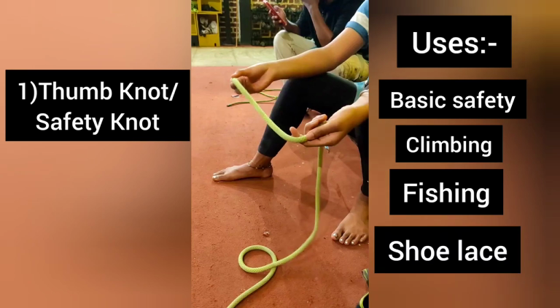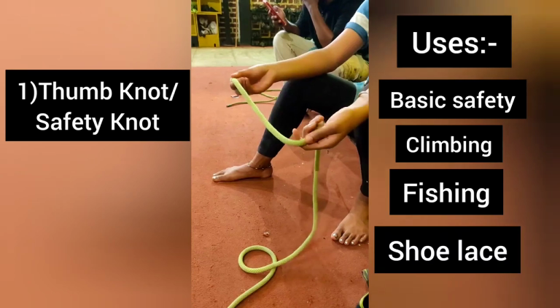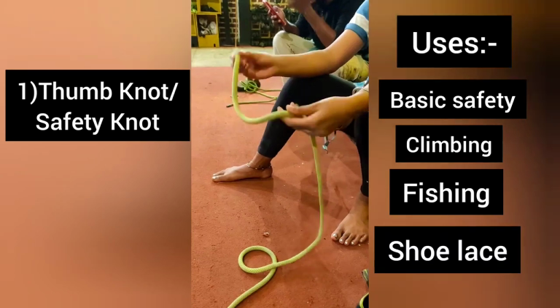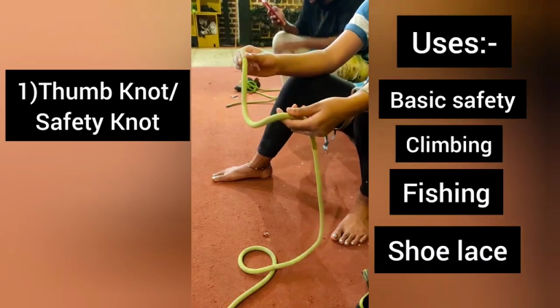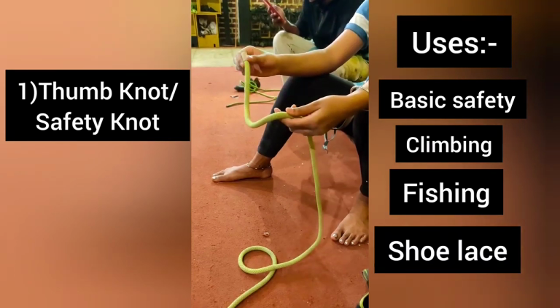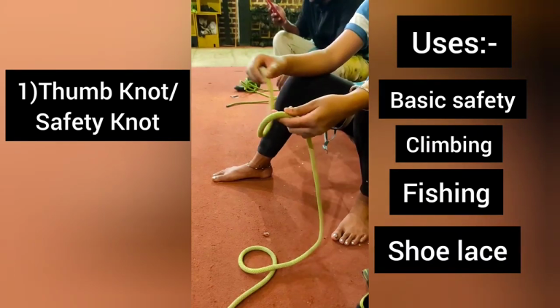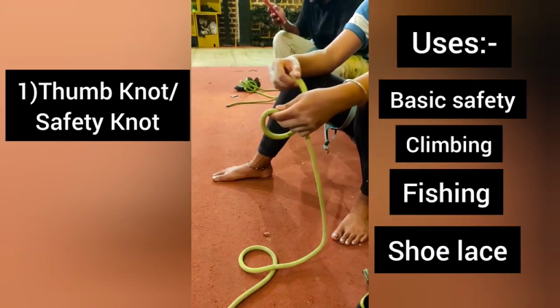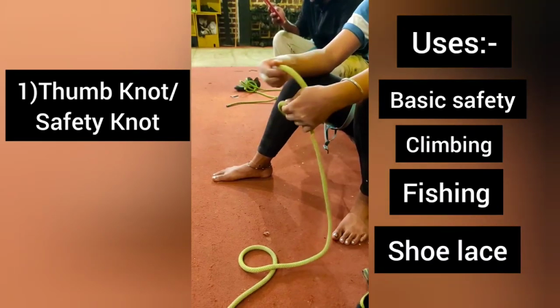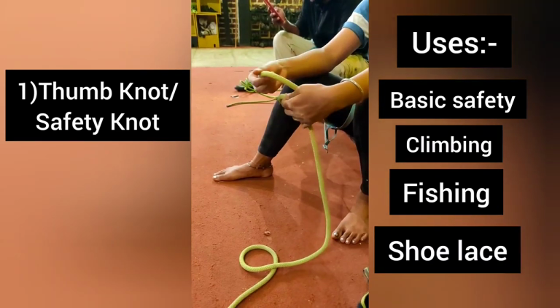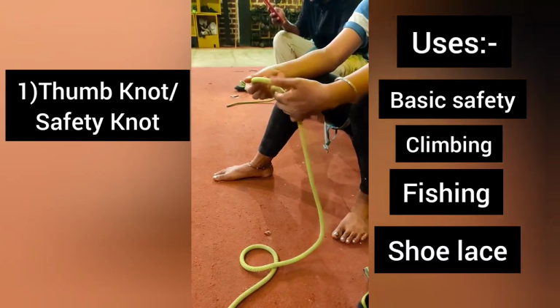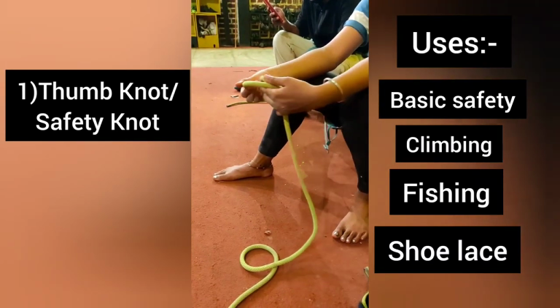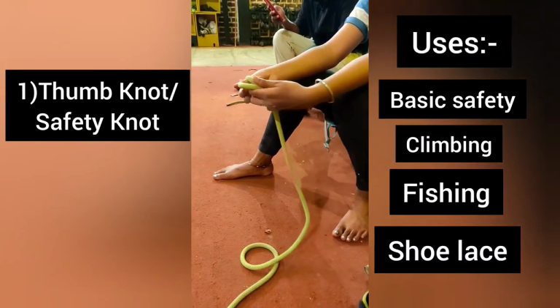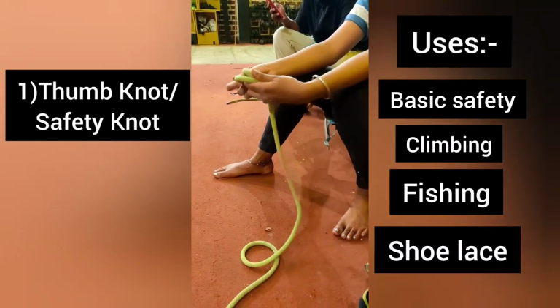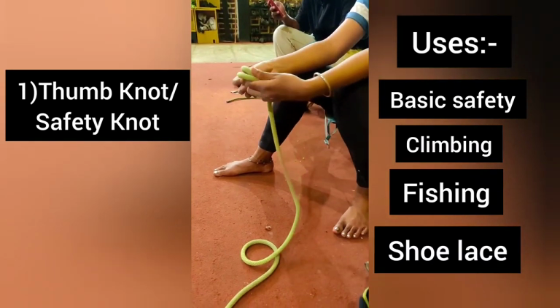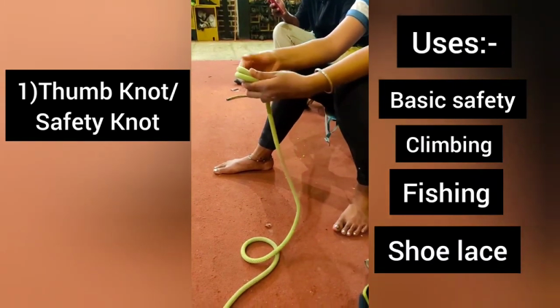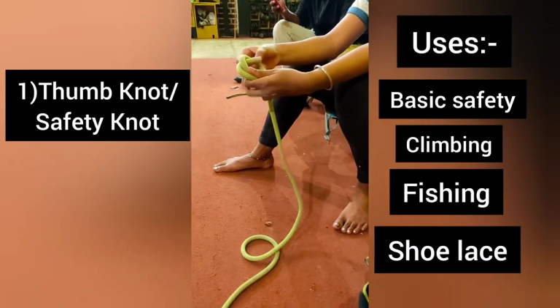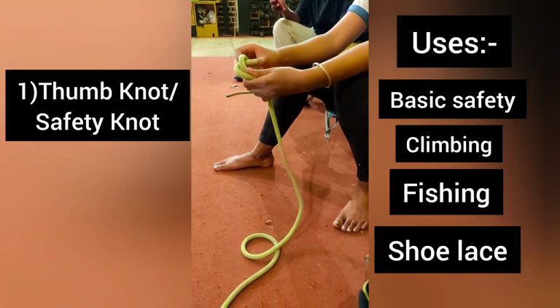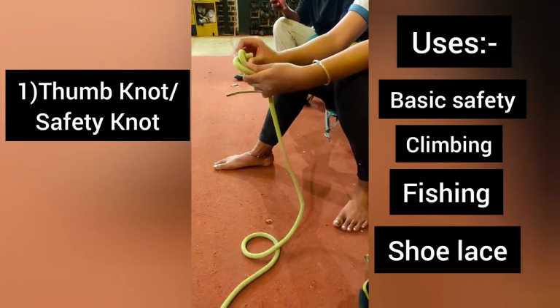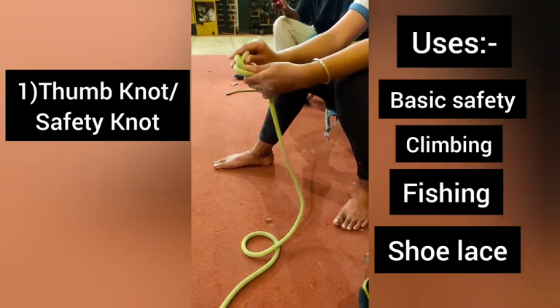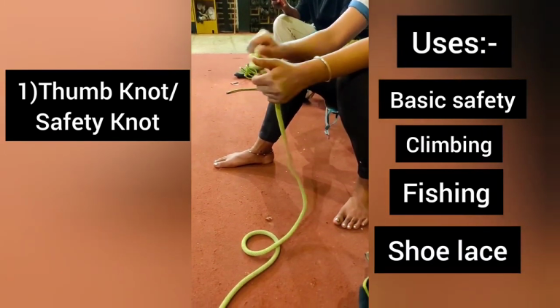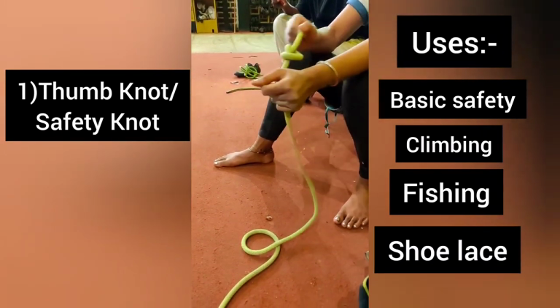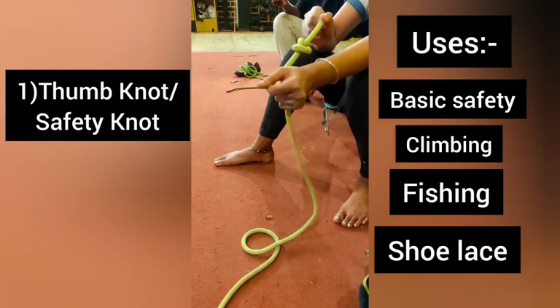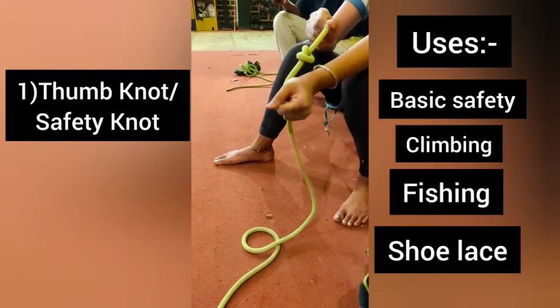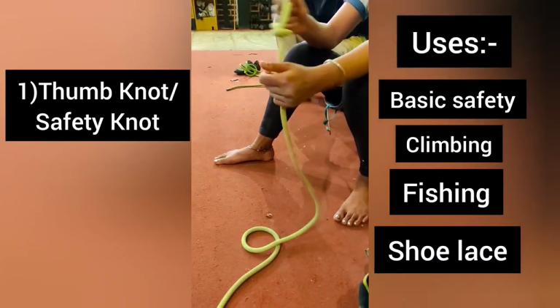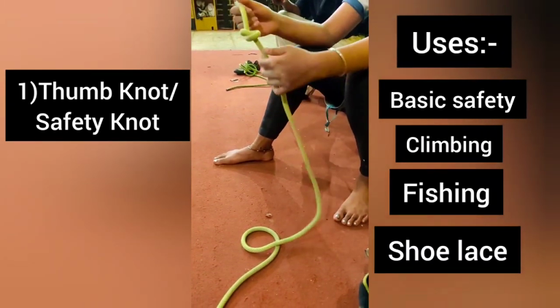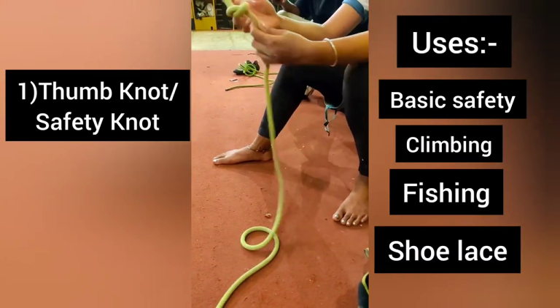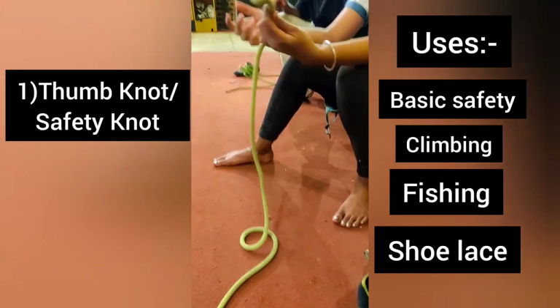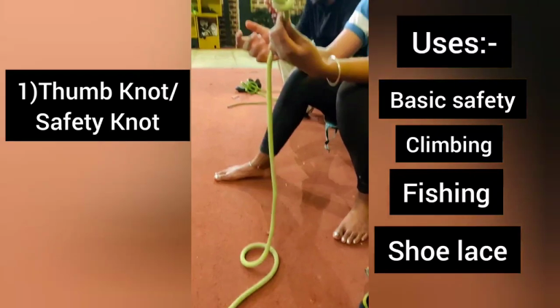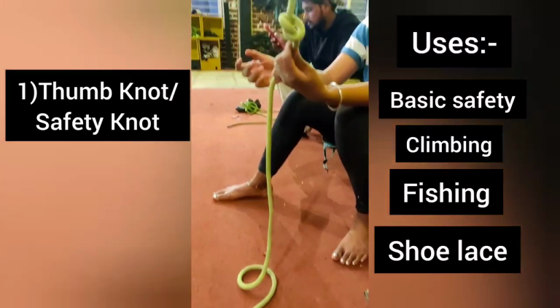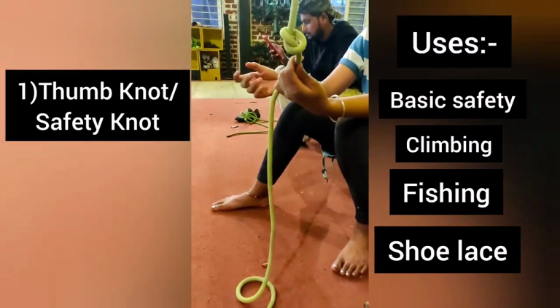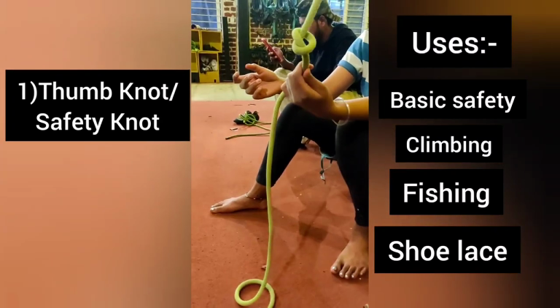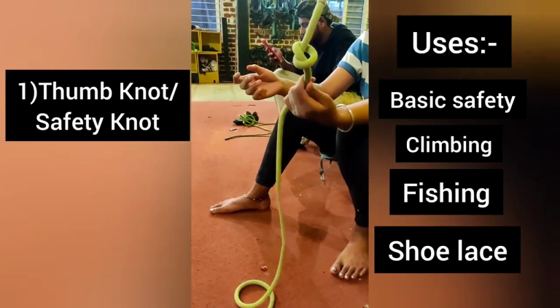Thumb knot. This is a safety knot, this is a thumb knot.